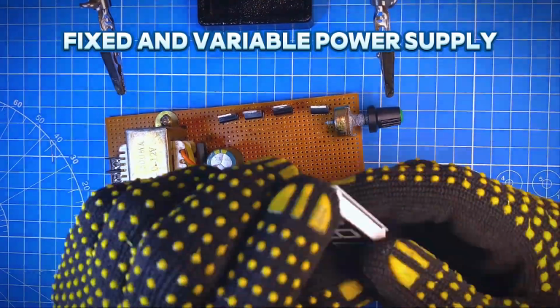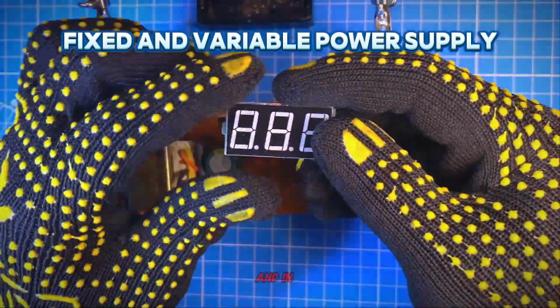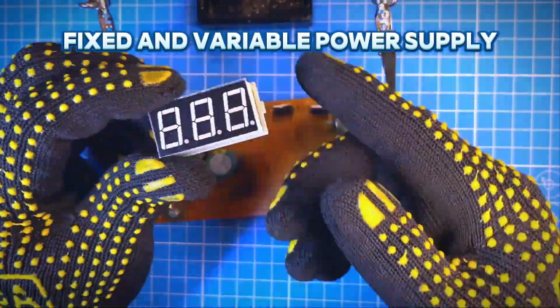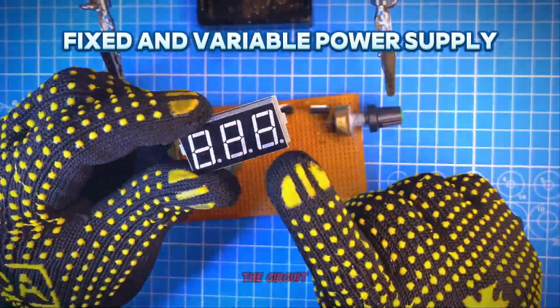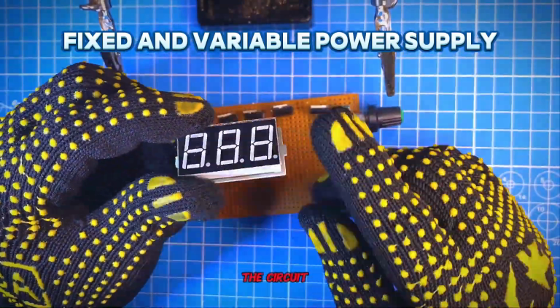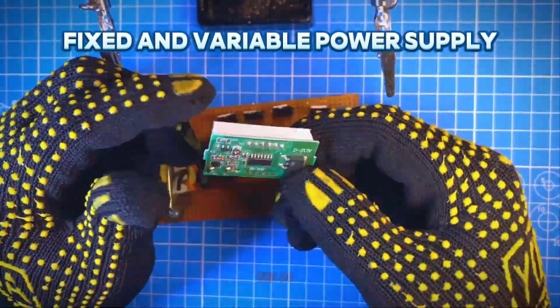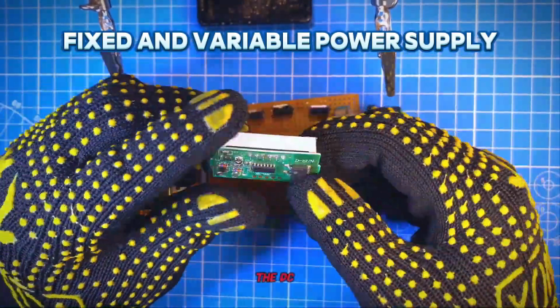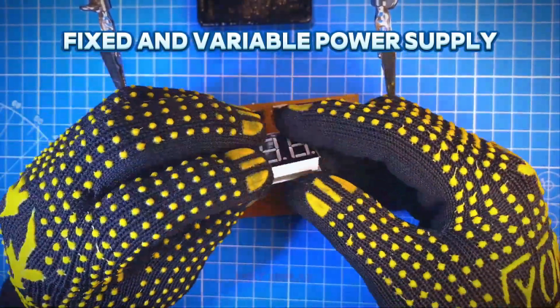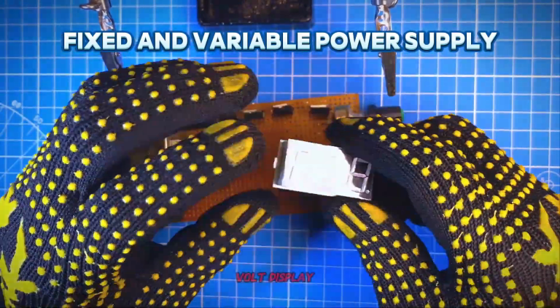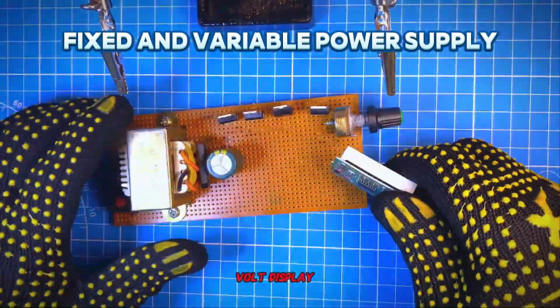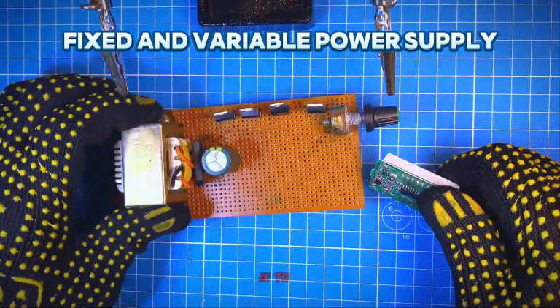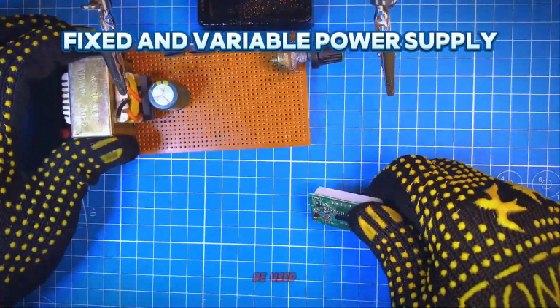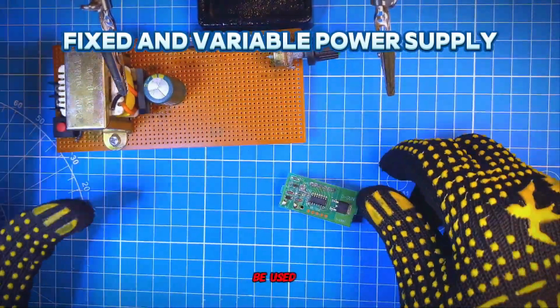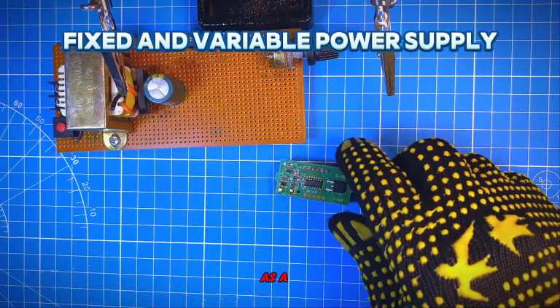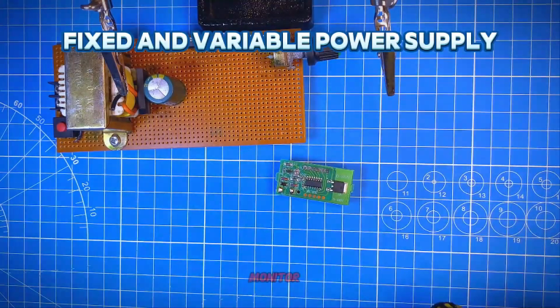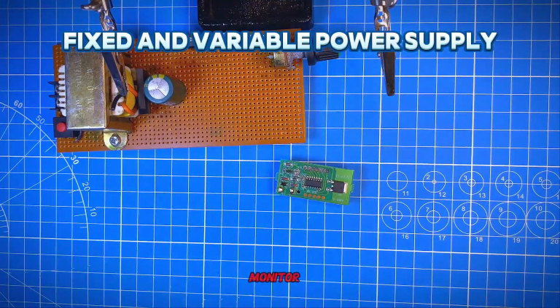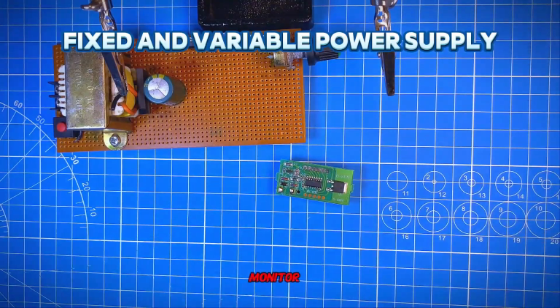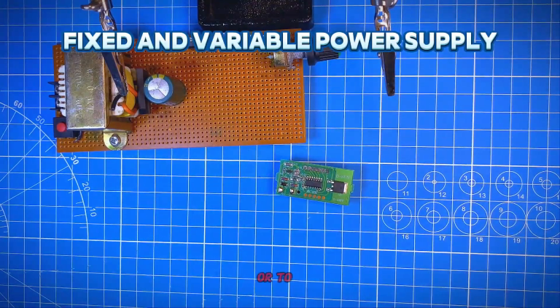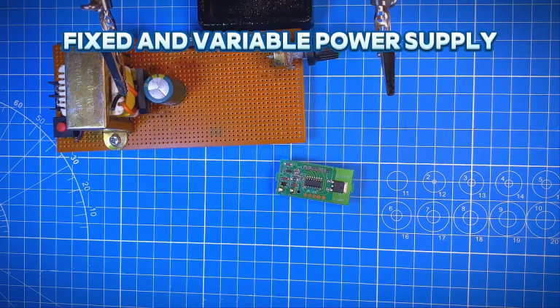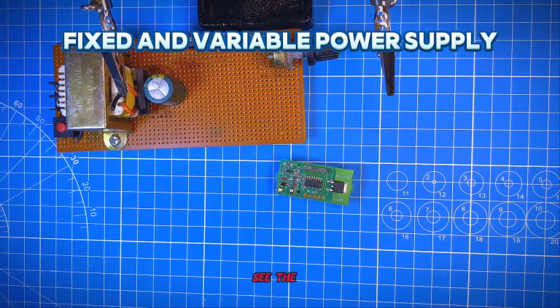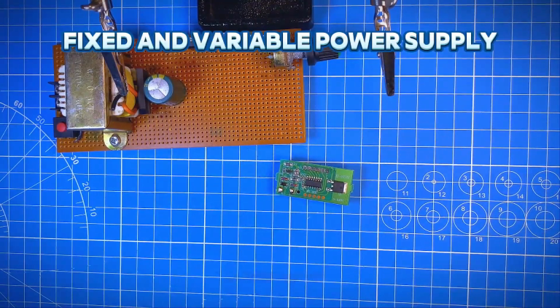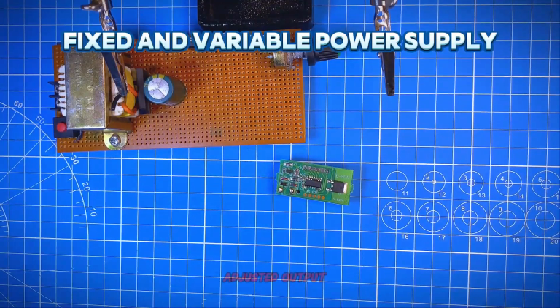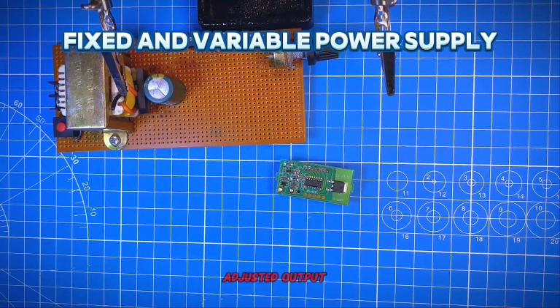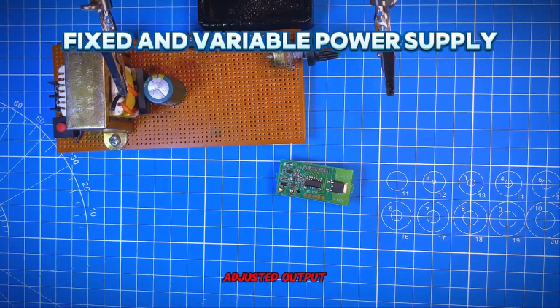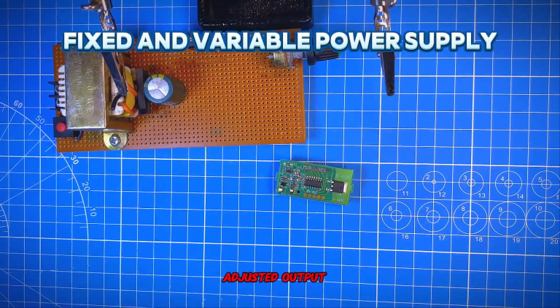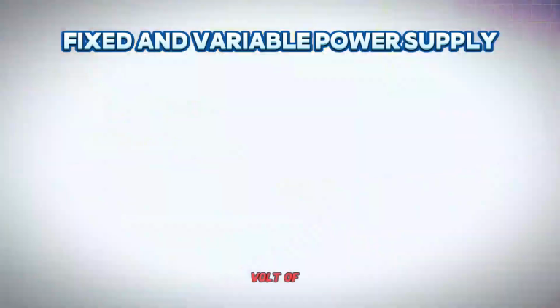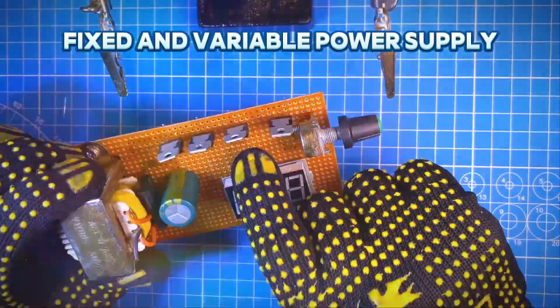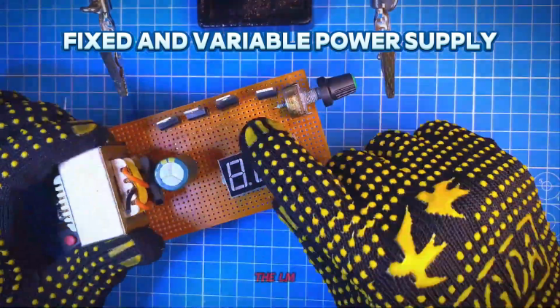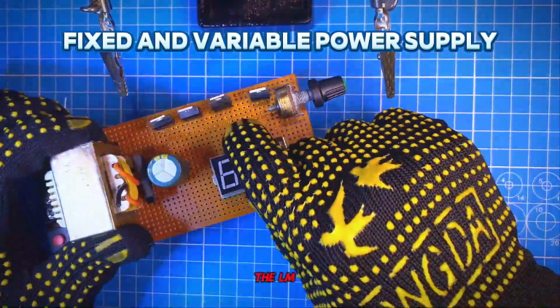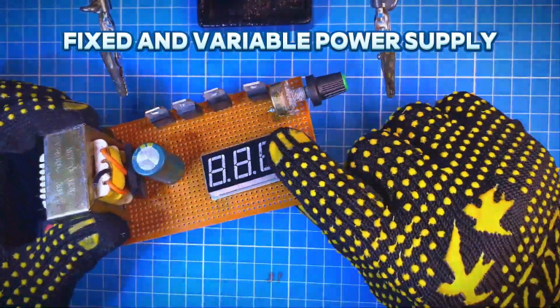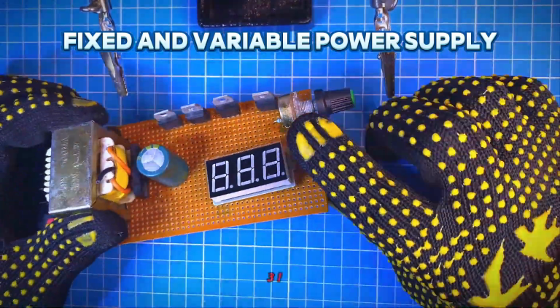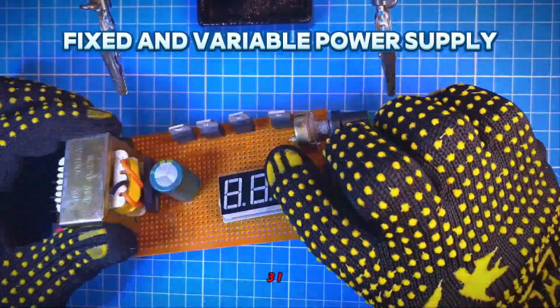In the circuit, the DC volt display is used as a monitor to see the adjusted output voltage of the LM317.